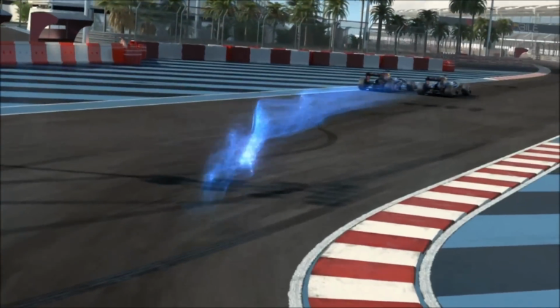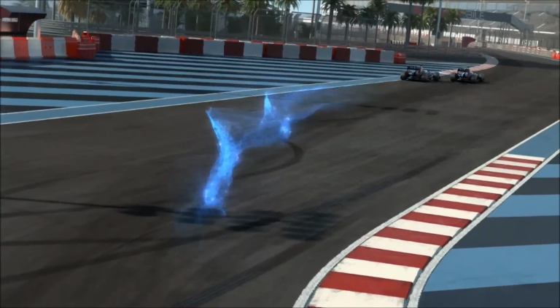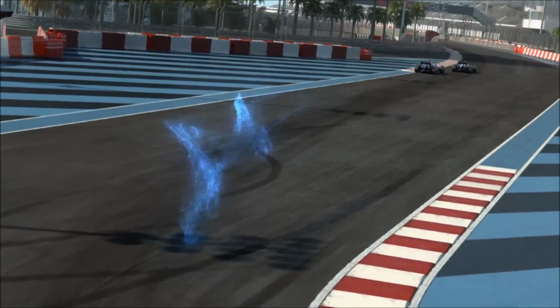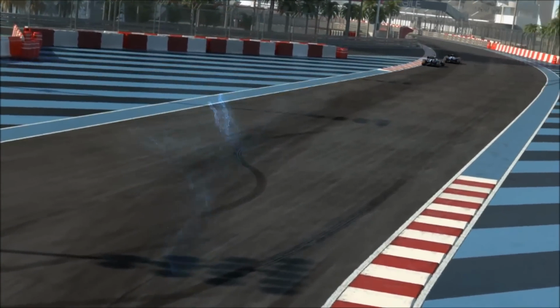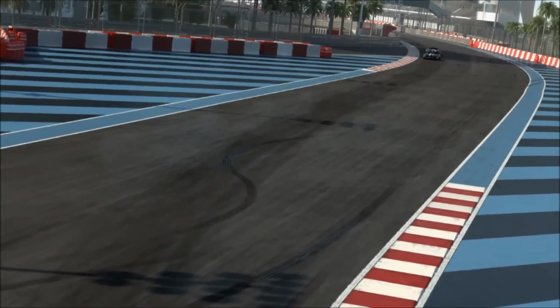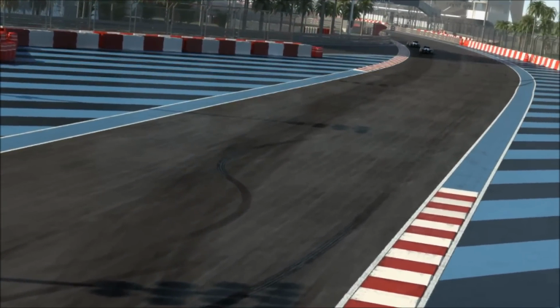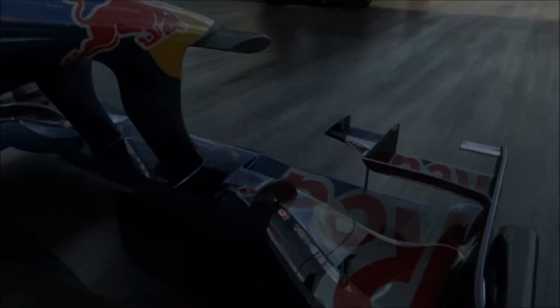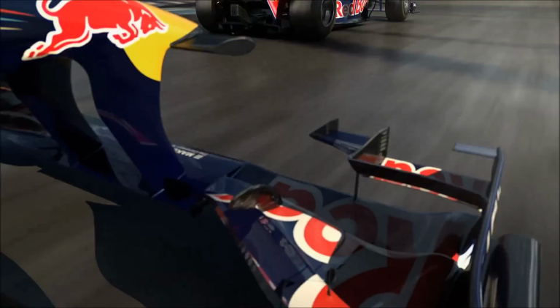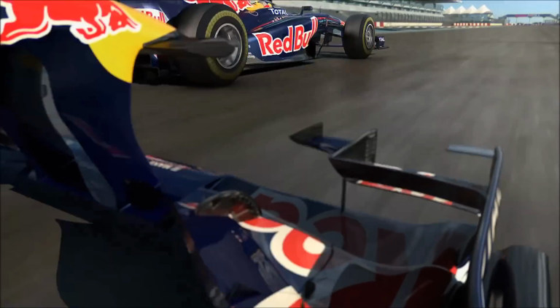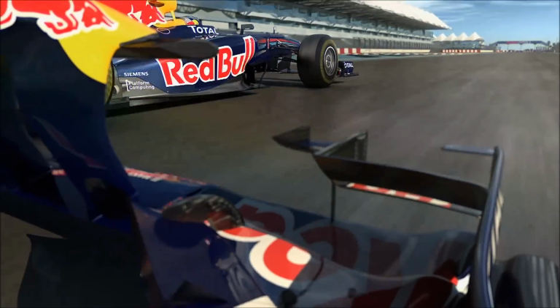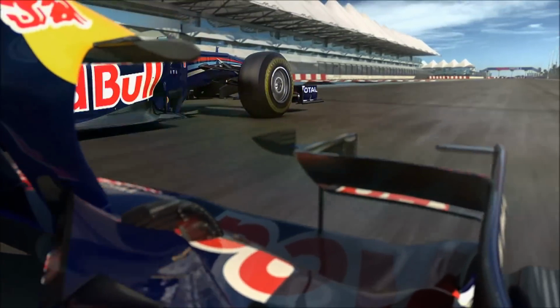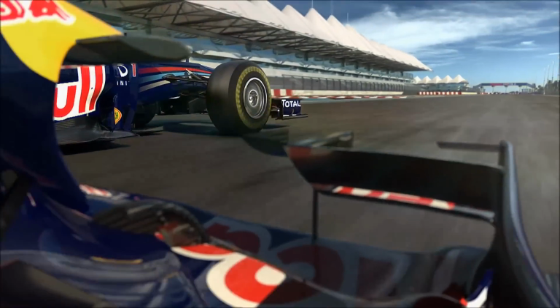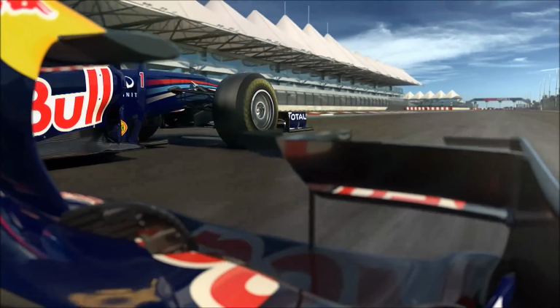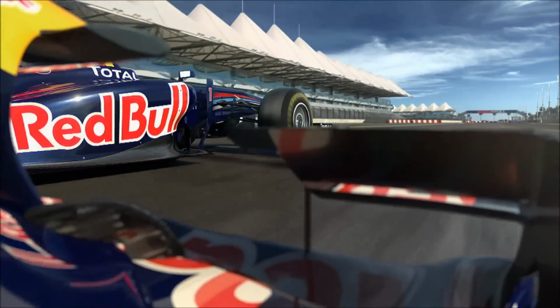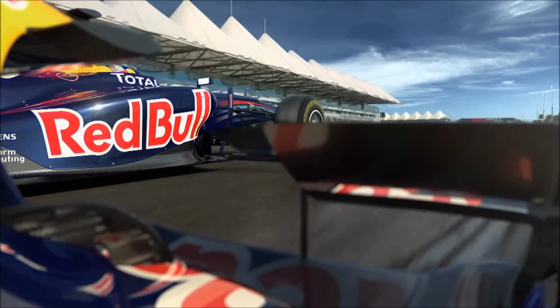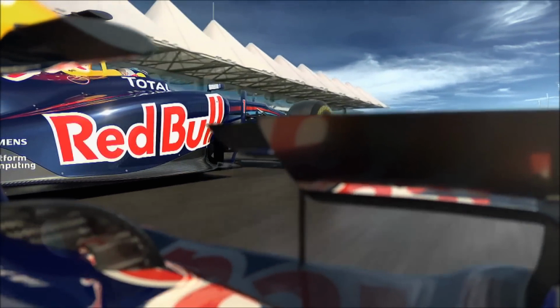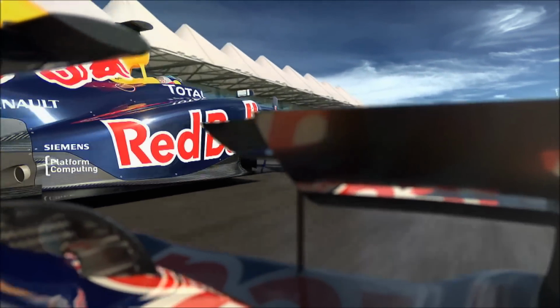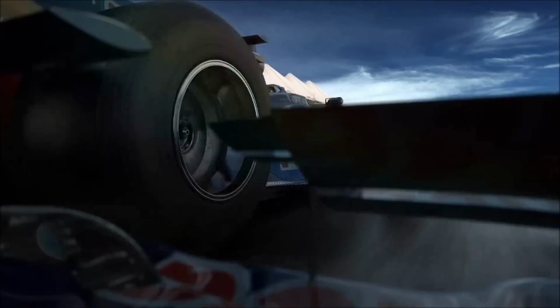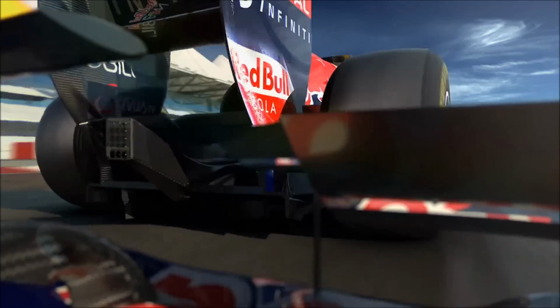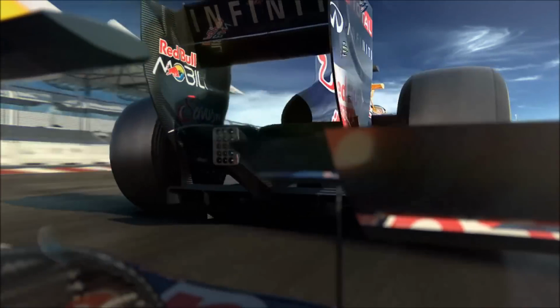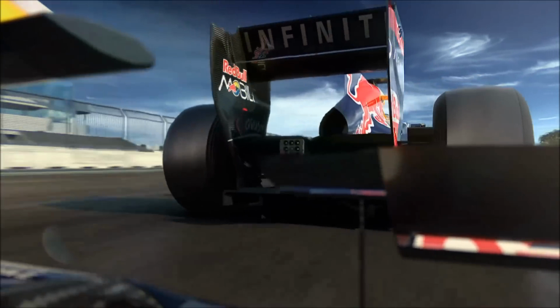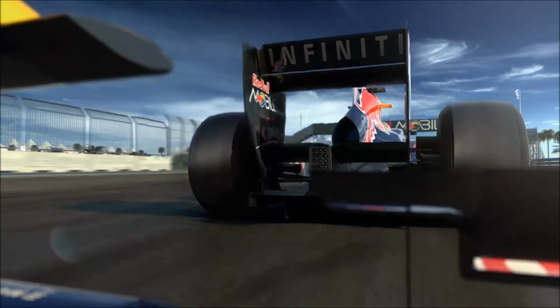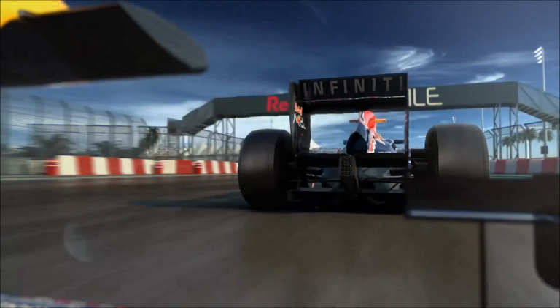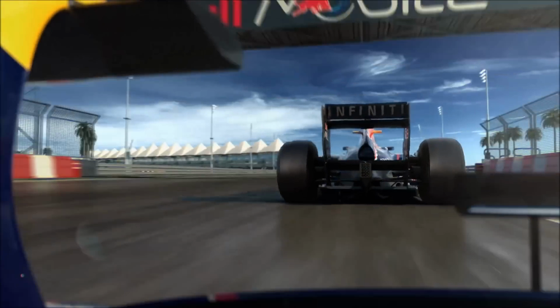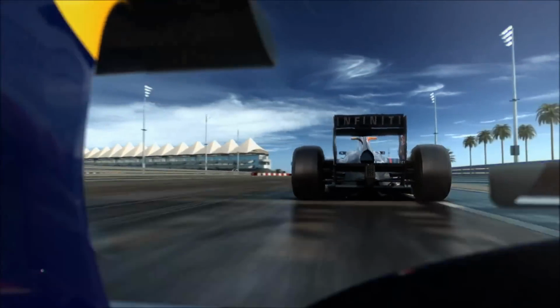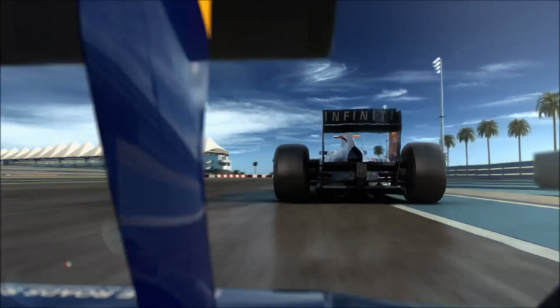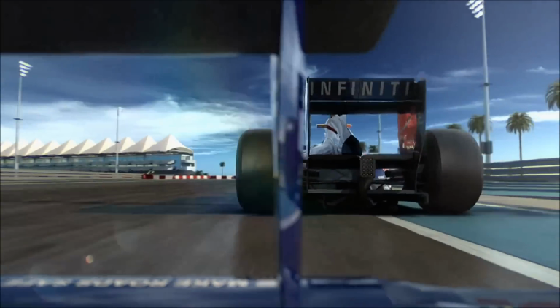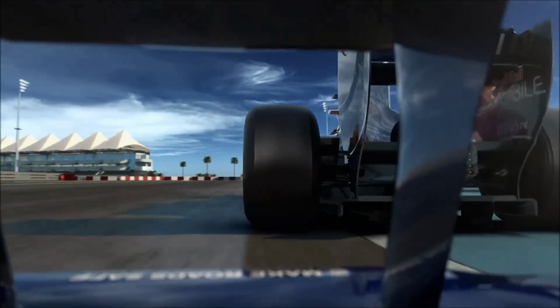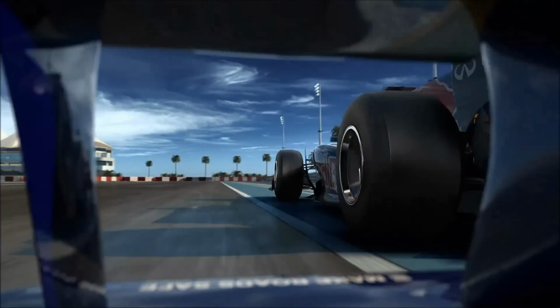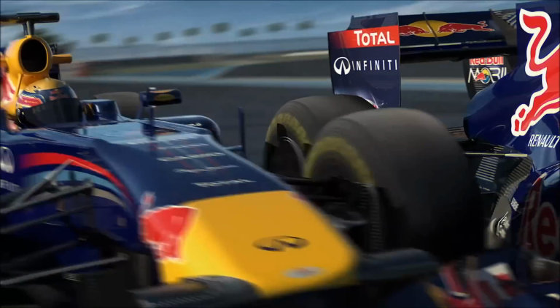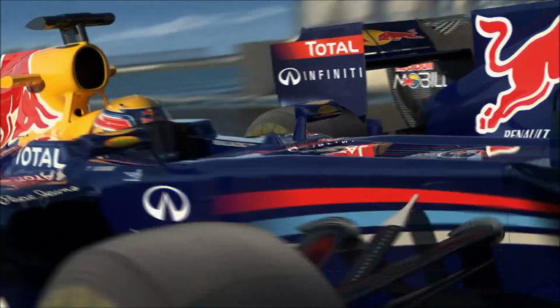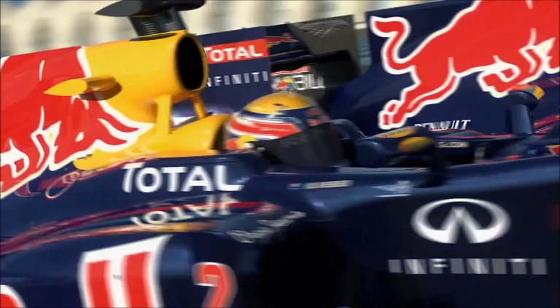In either small doses or at once for about 6.6 seconds. KERS can make the lap time quicker by 0.3 seconds.